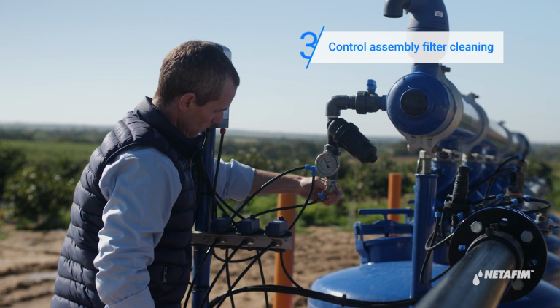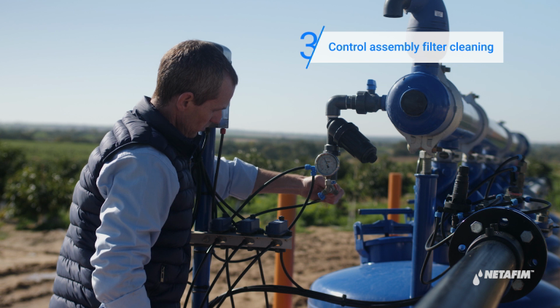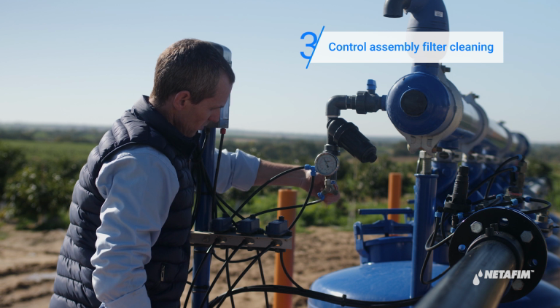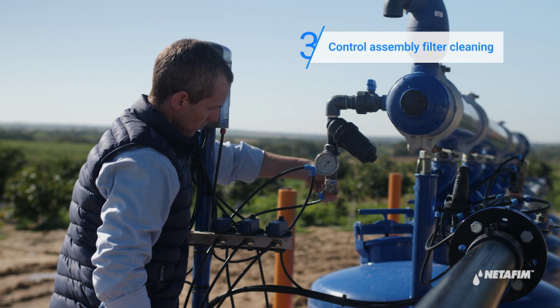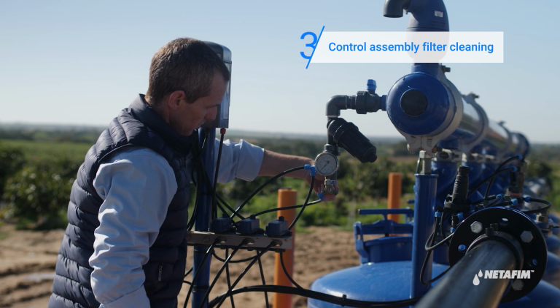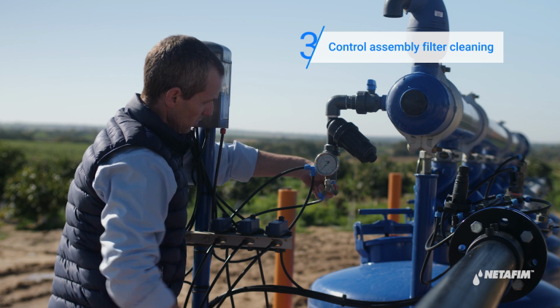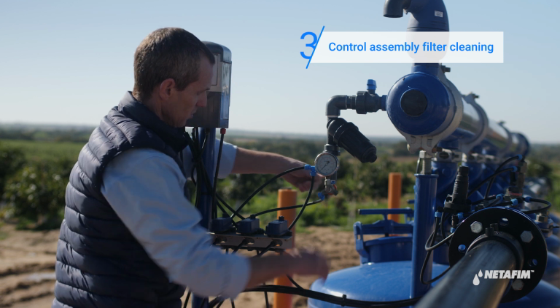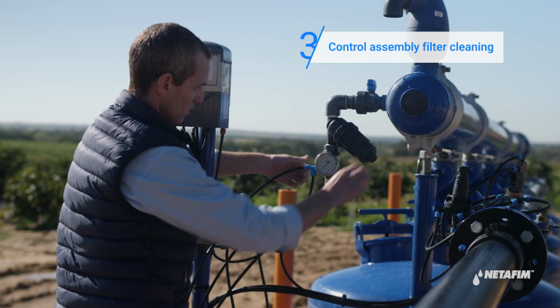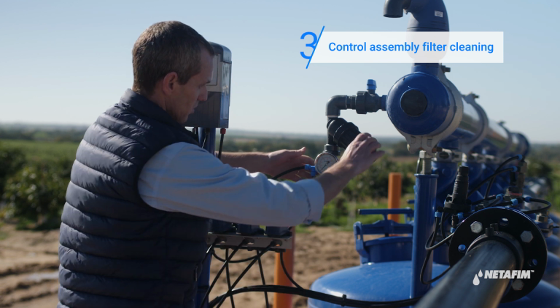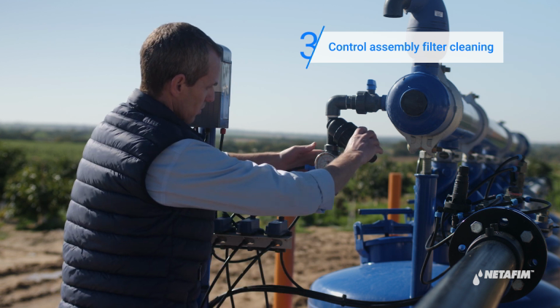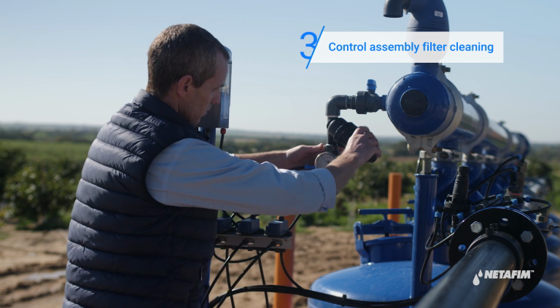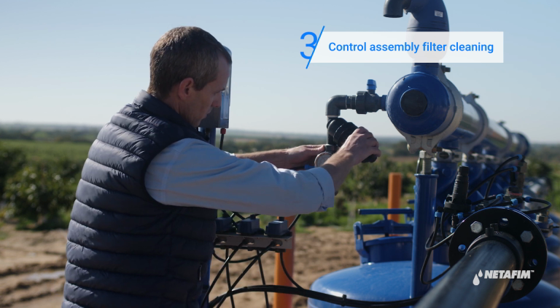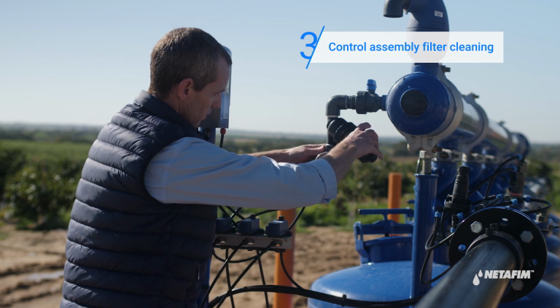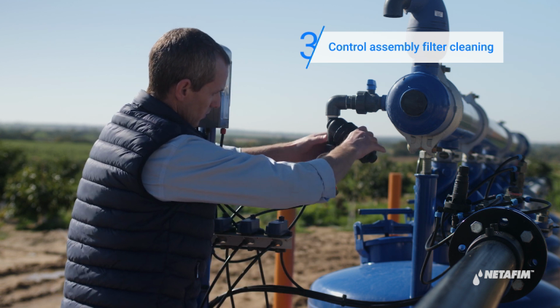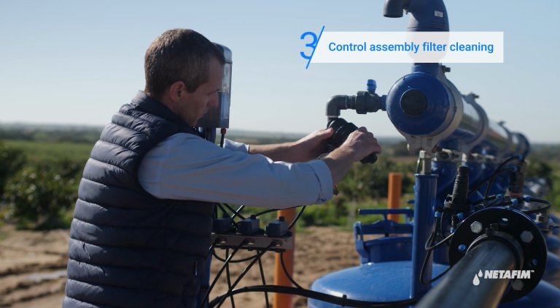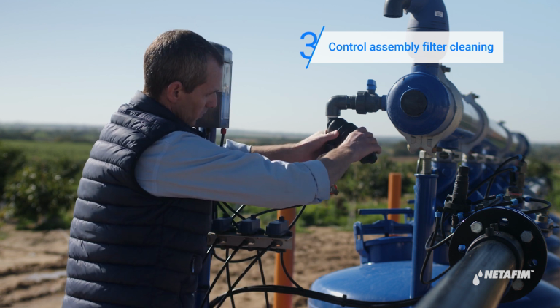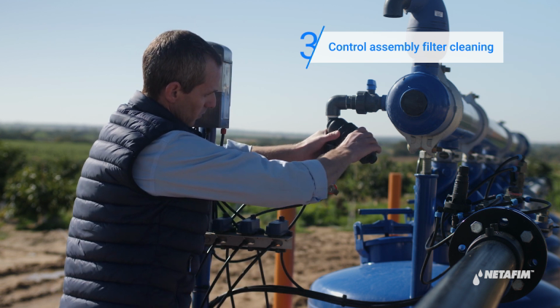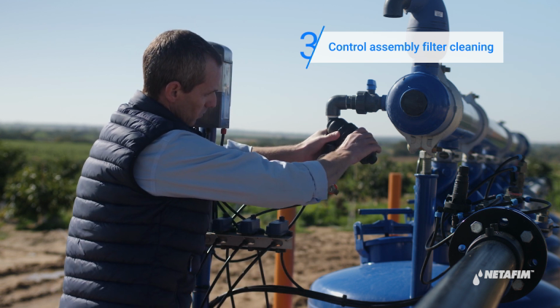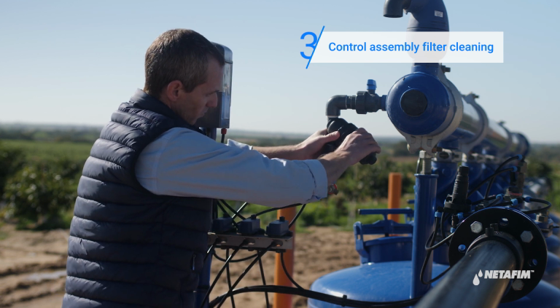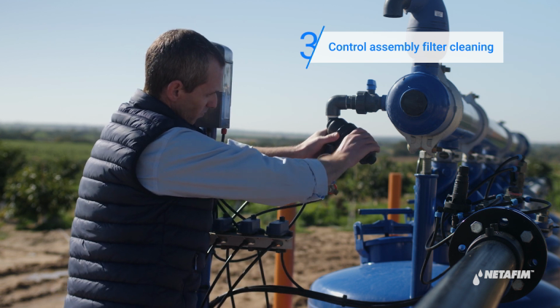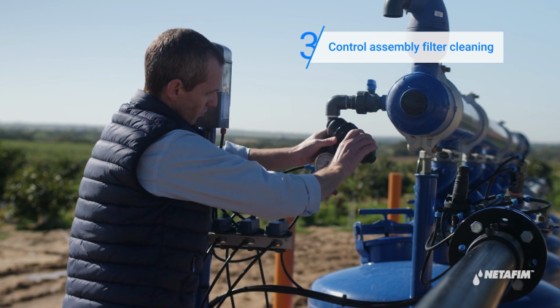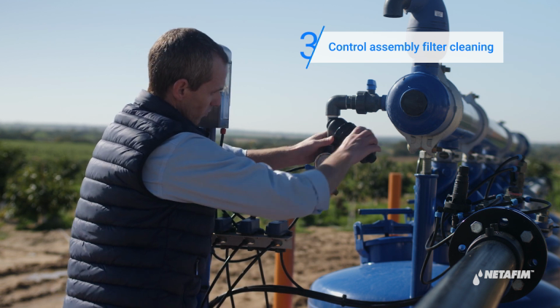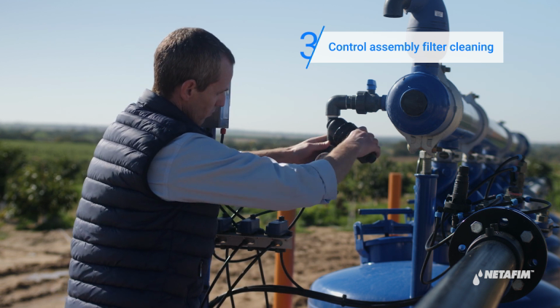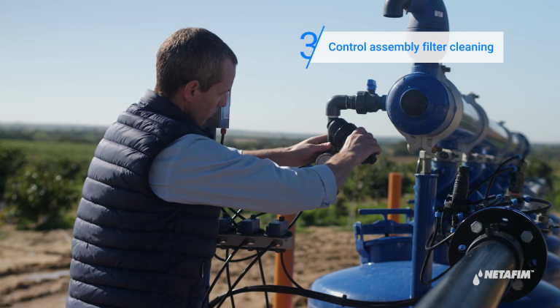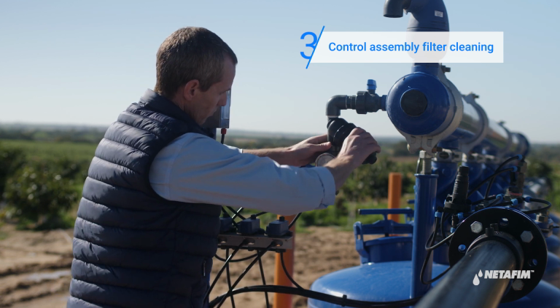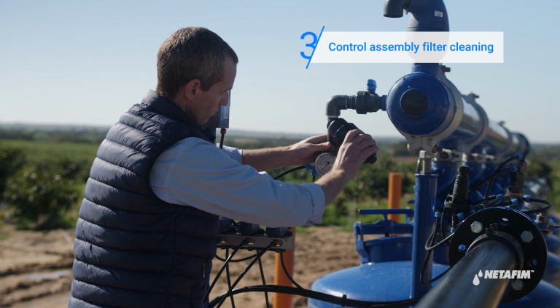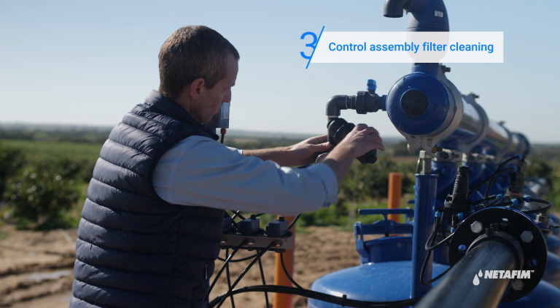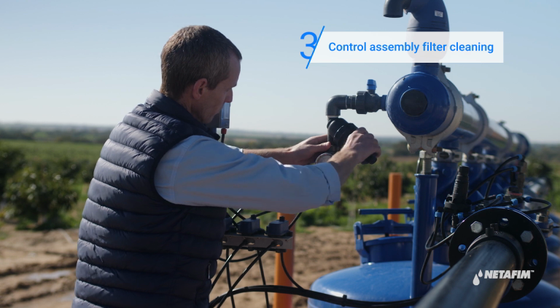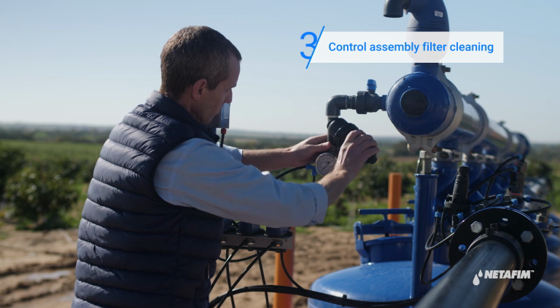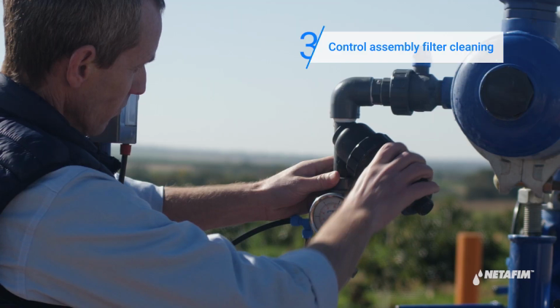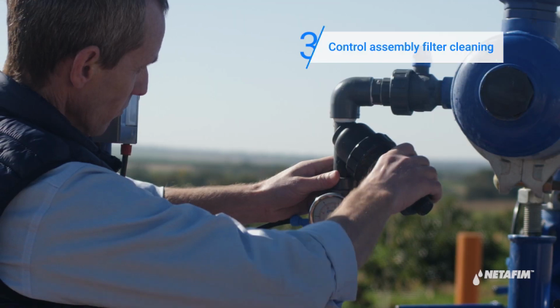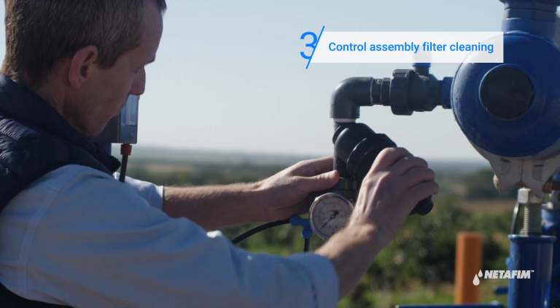Blockage of the control assembly filter will cause a malfunction of the backflushing process. Check to see if it requires cleaning.